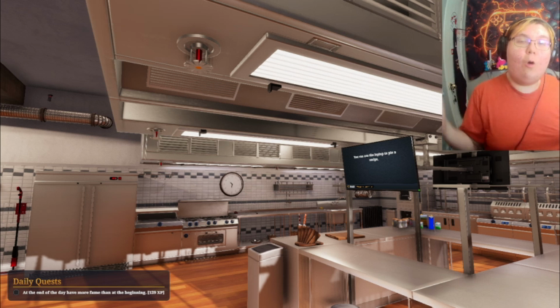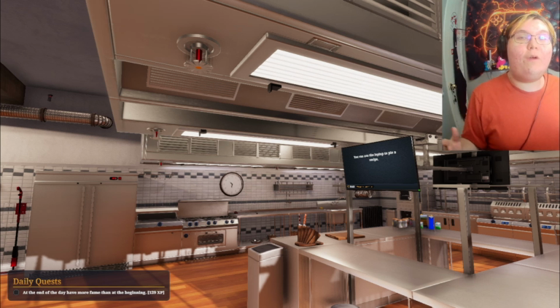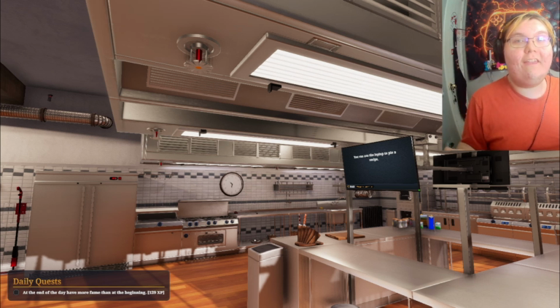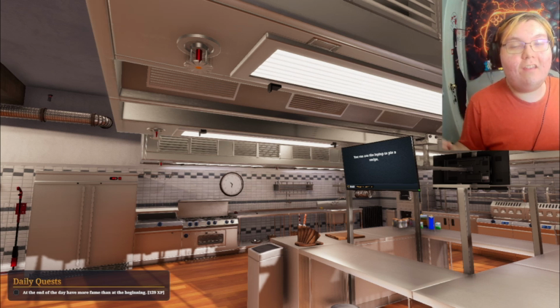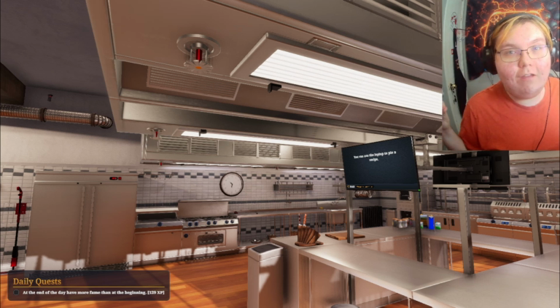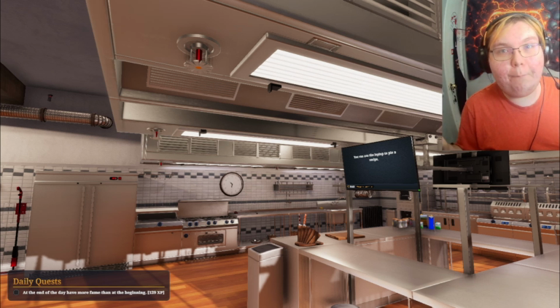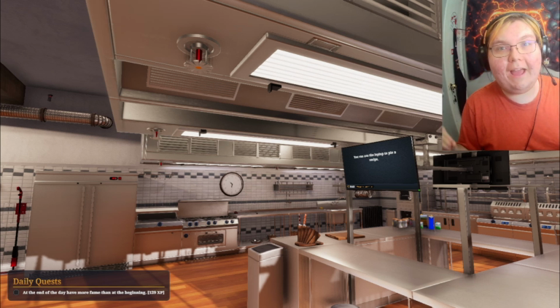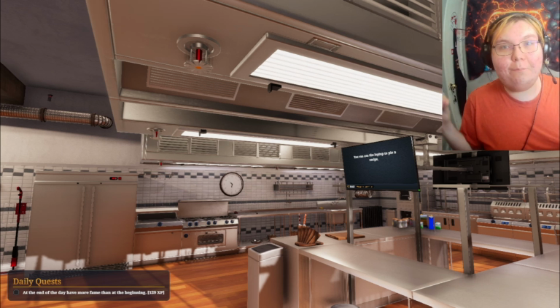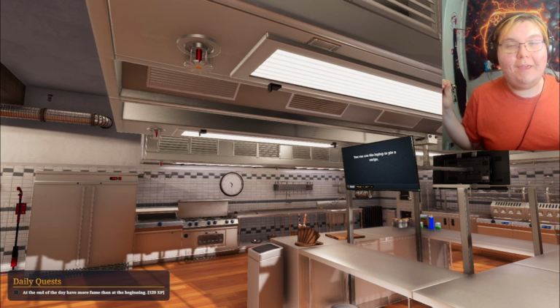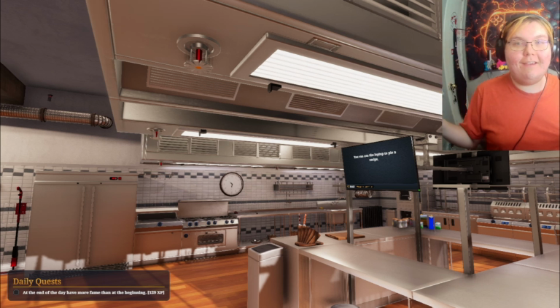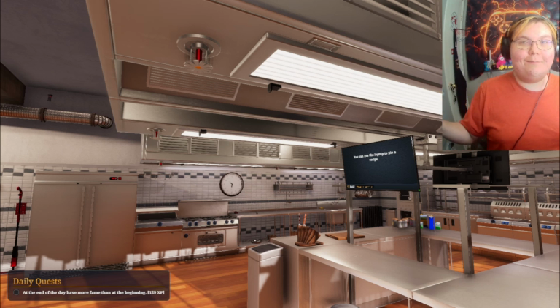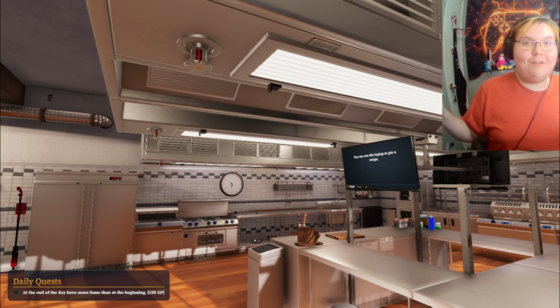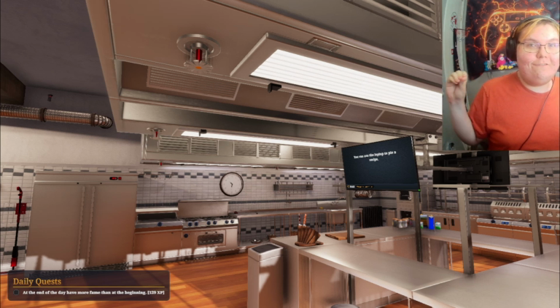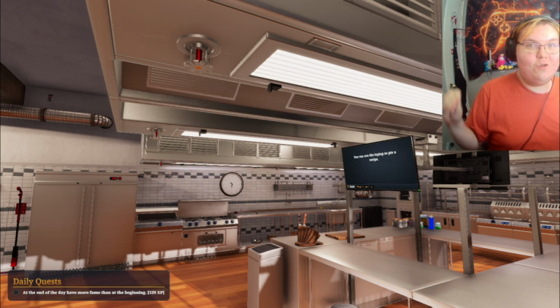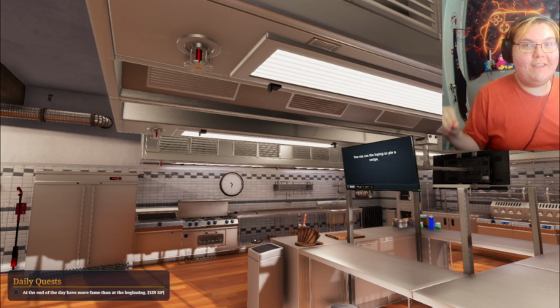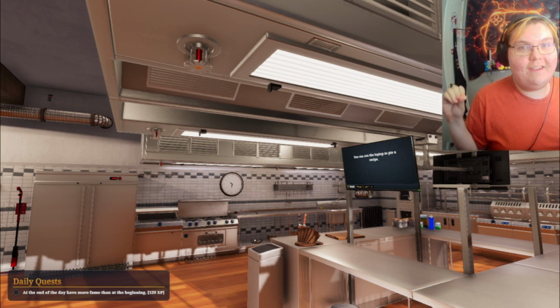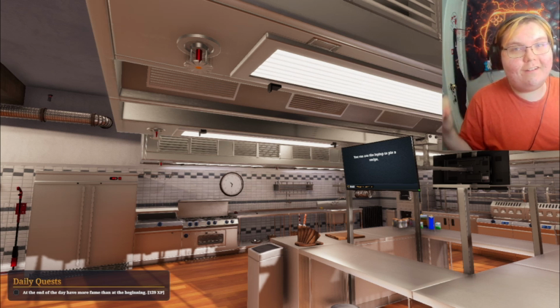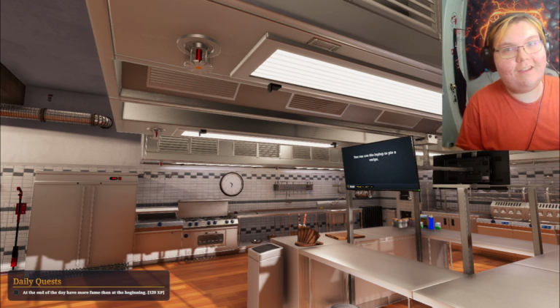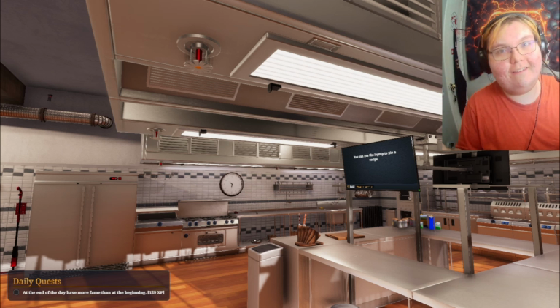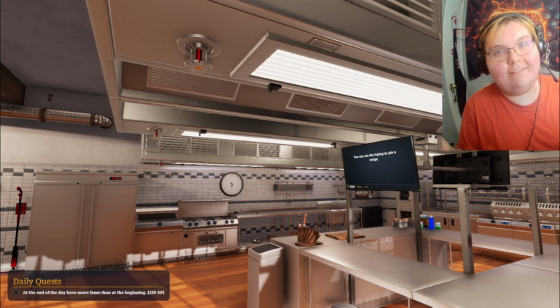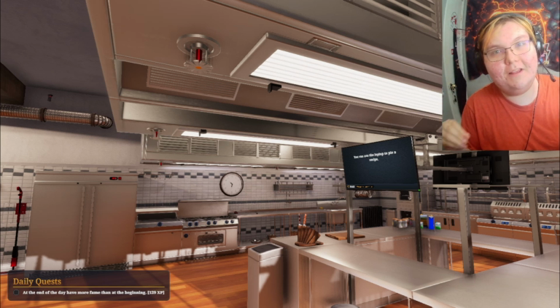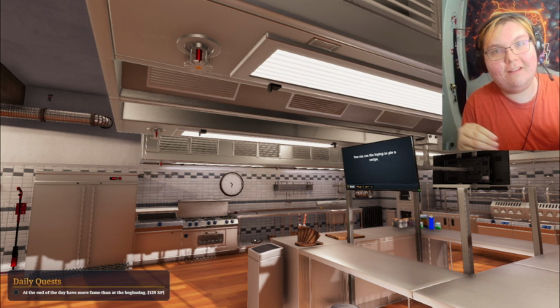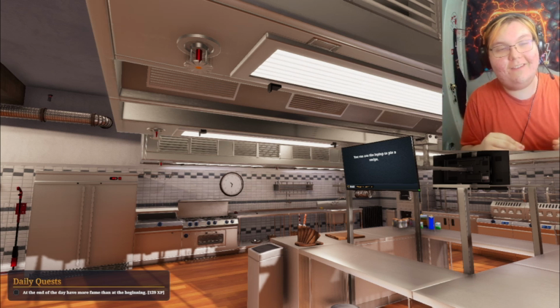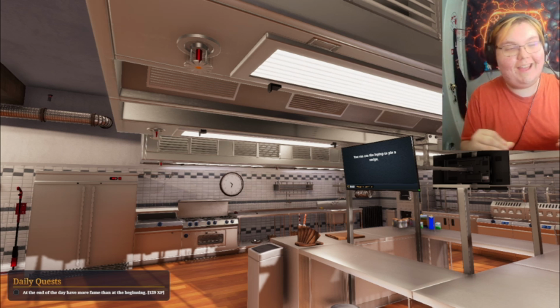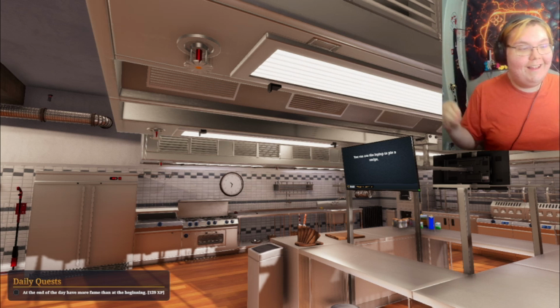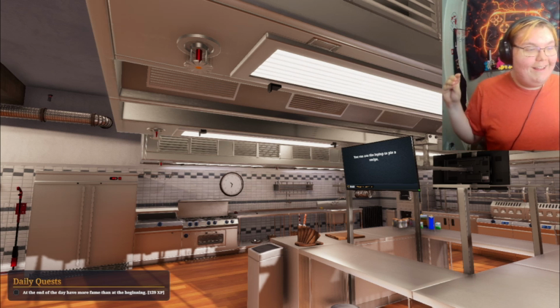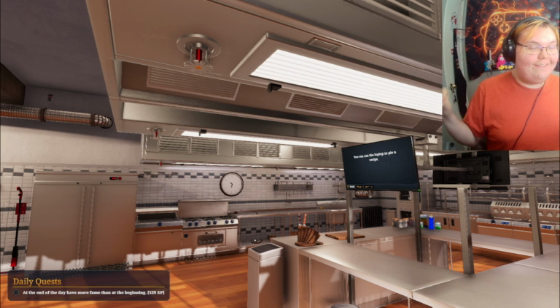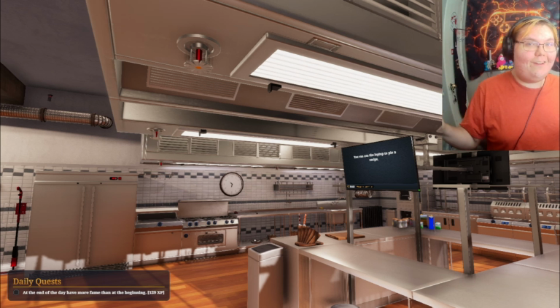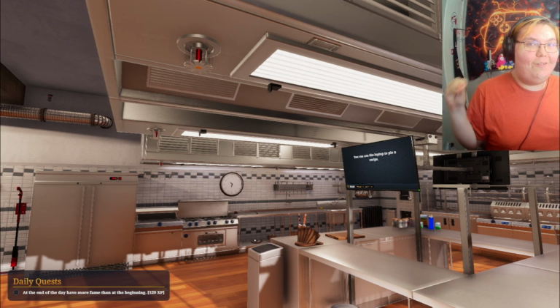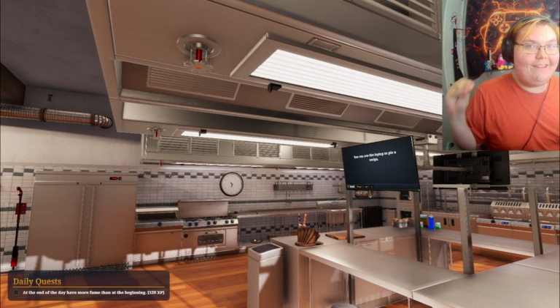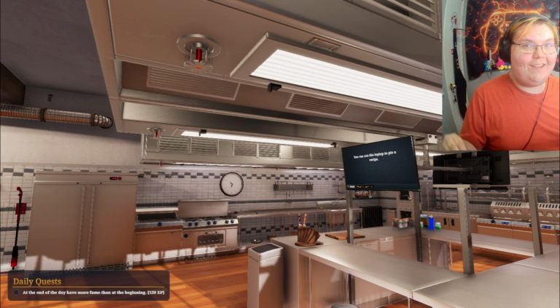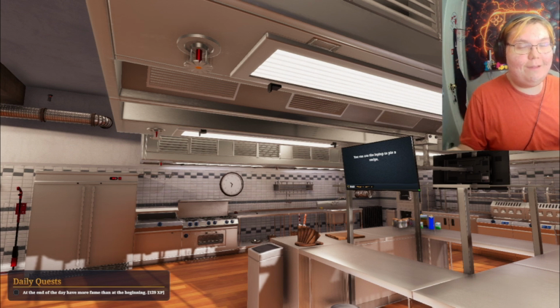We are back making some good food here in Cooking Simulator, so yeah, let's go, let's get it!